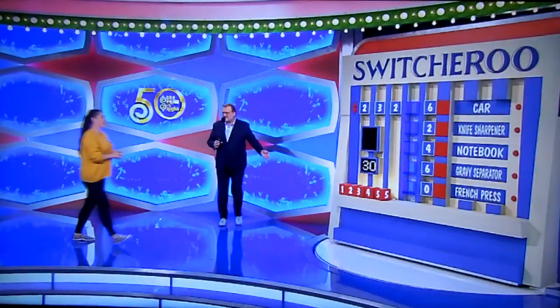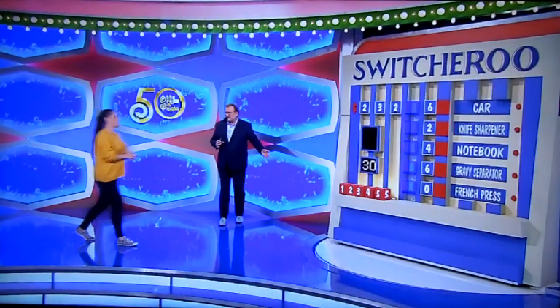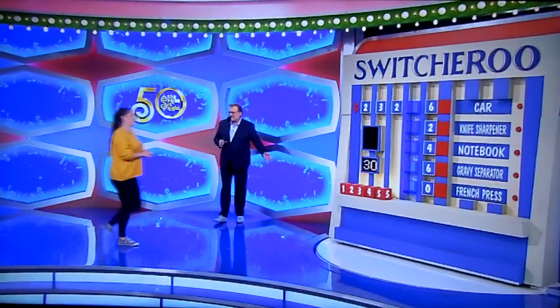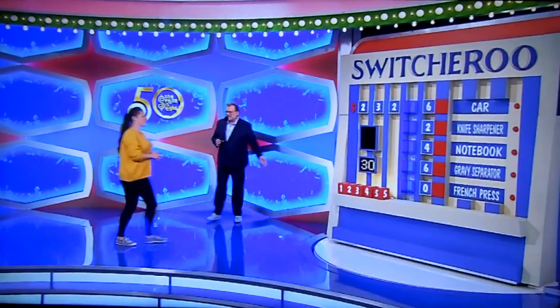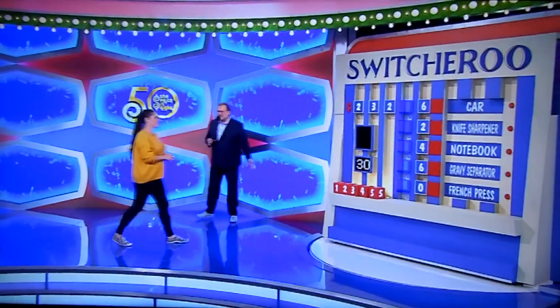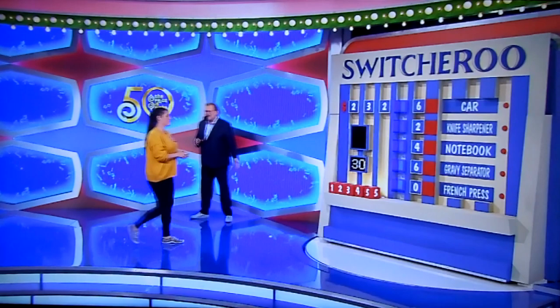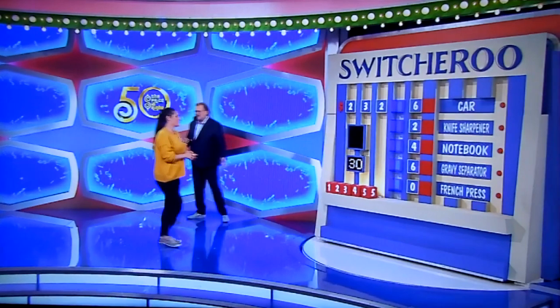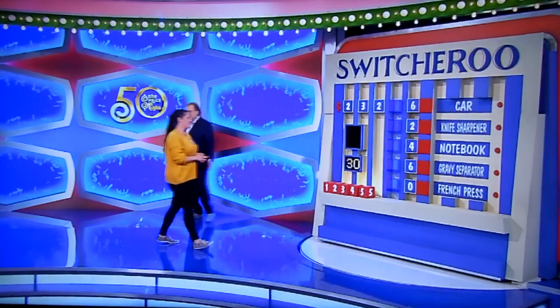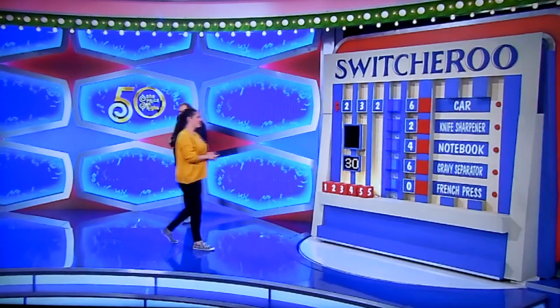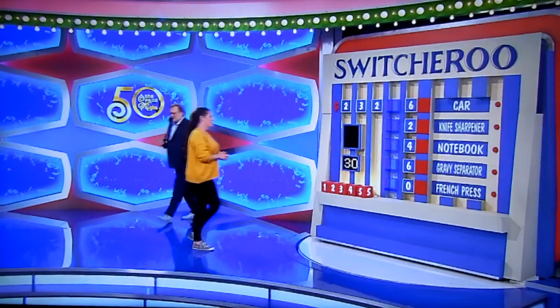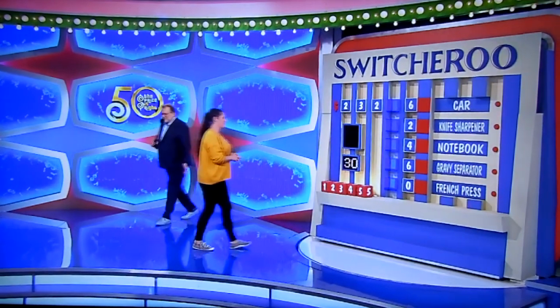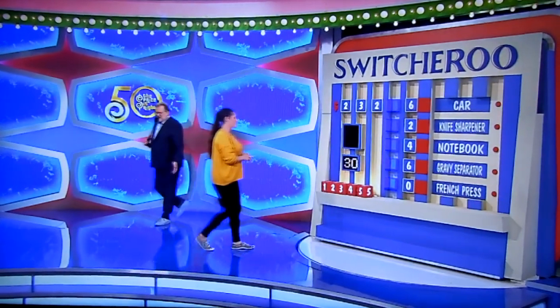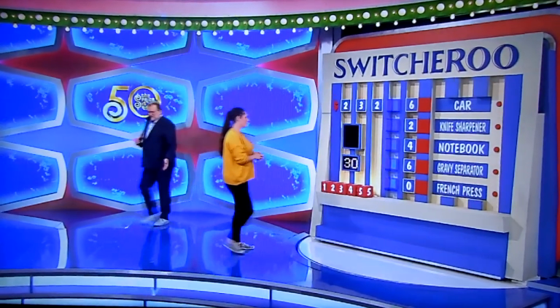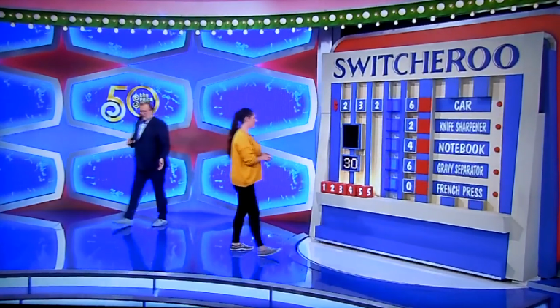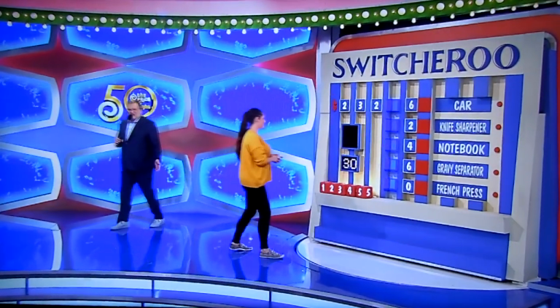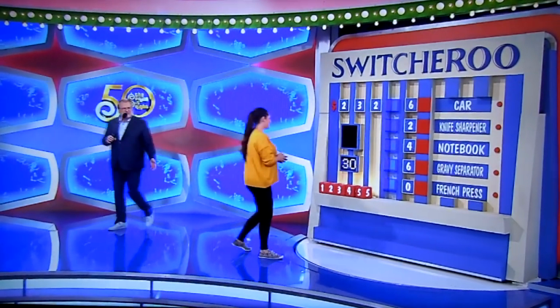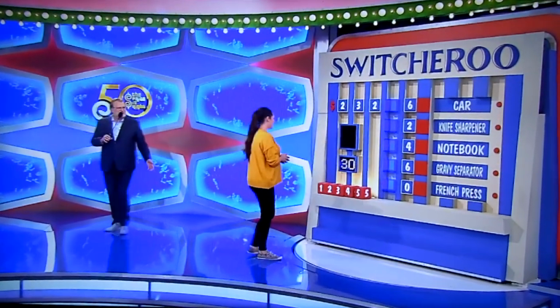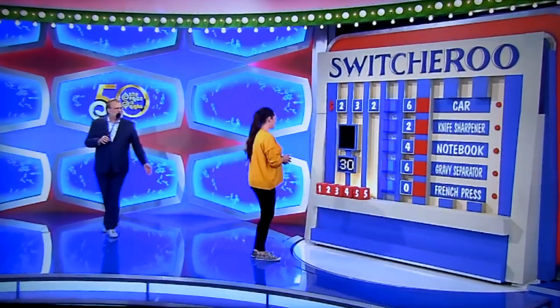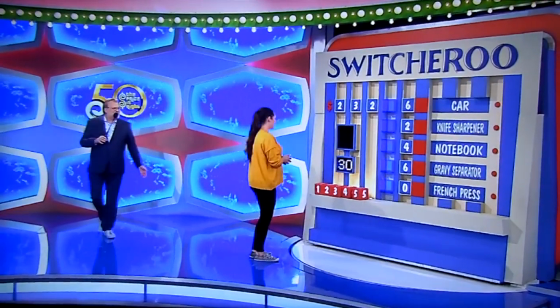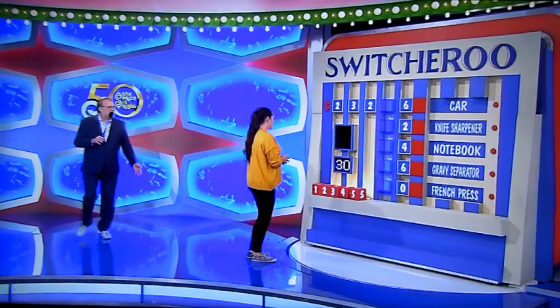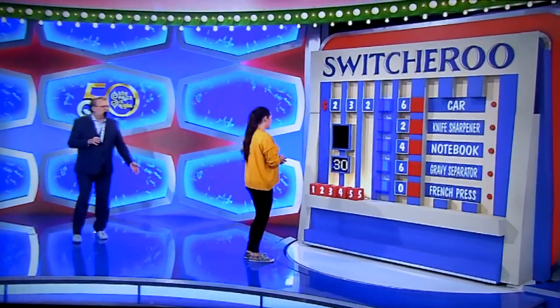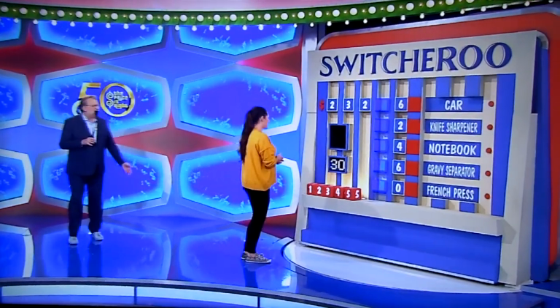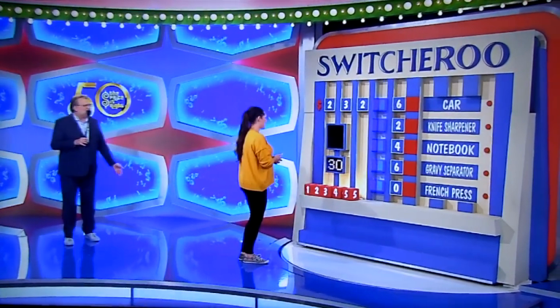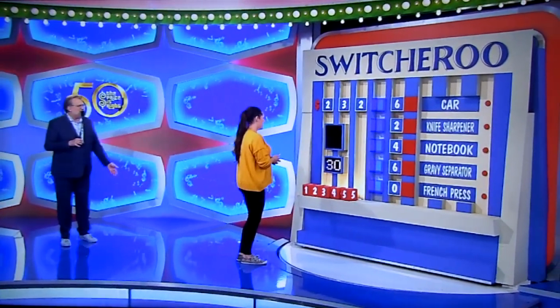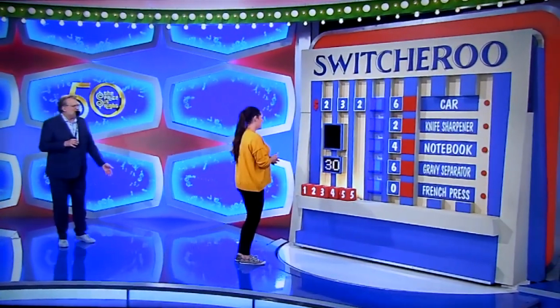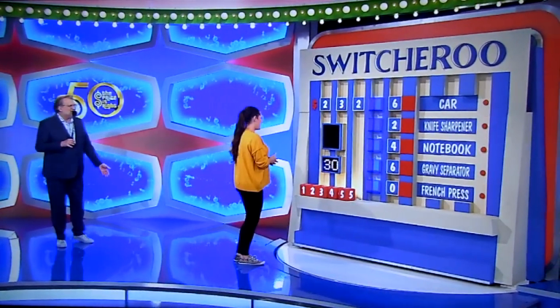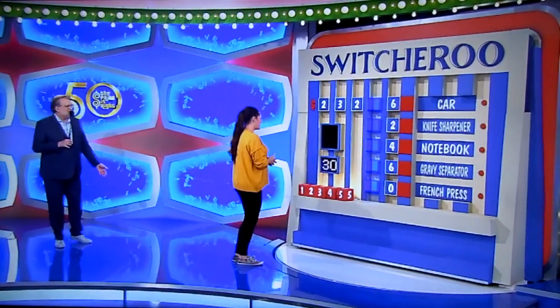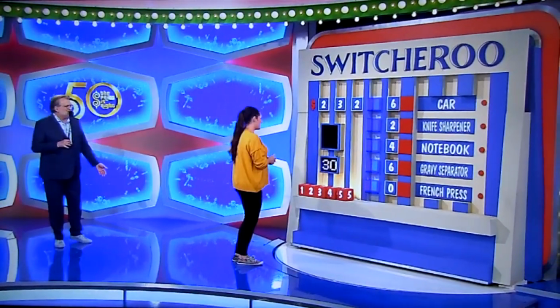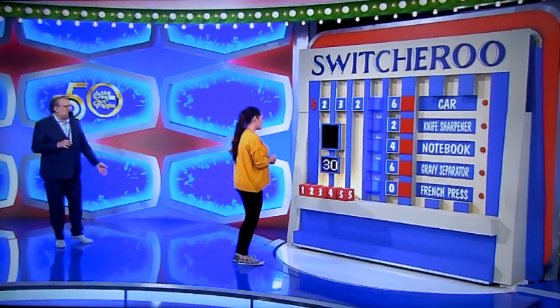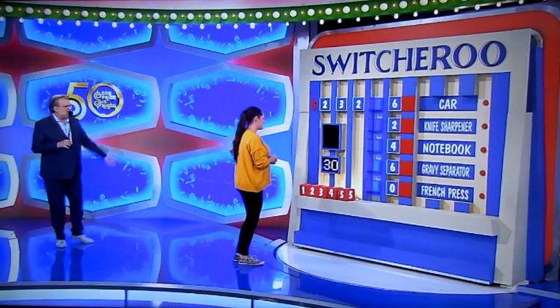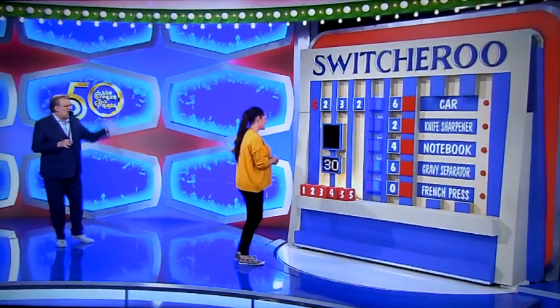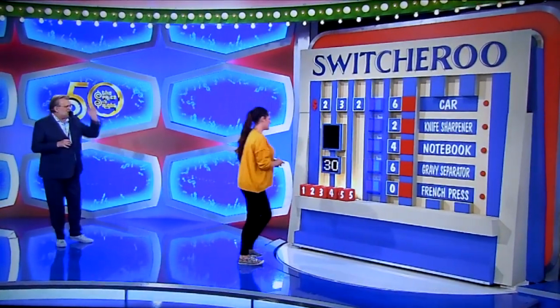You have 30 seconds on the clock to put the right blocks in the right place. Hopefully you win a car. Are you ready? Yes! One, two, three, go!